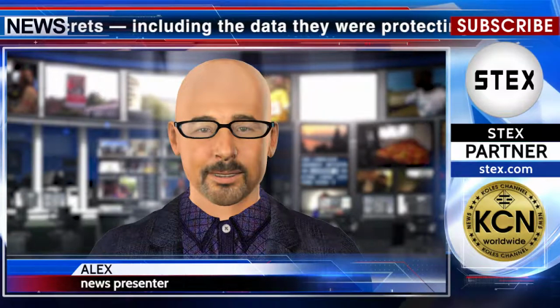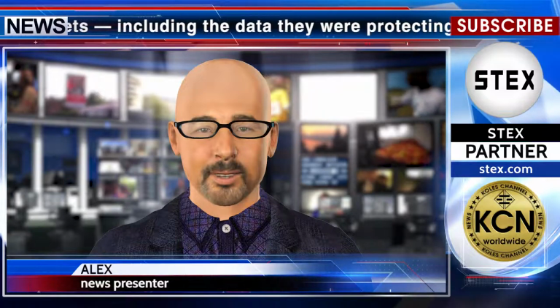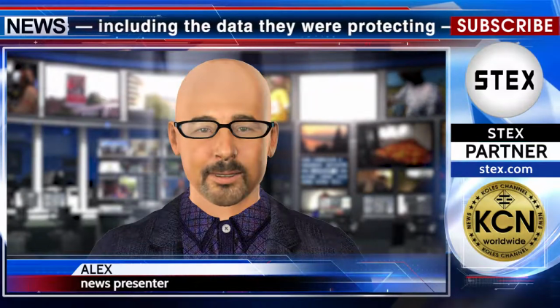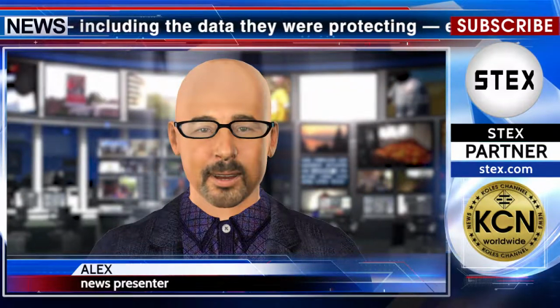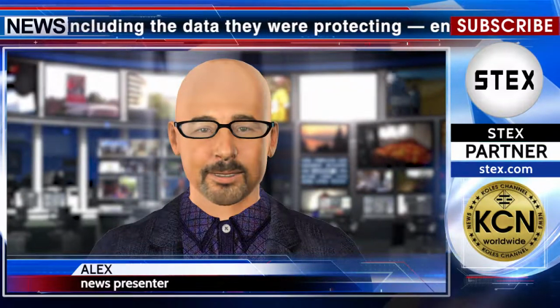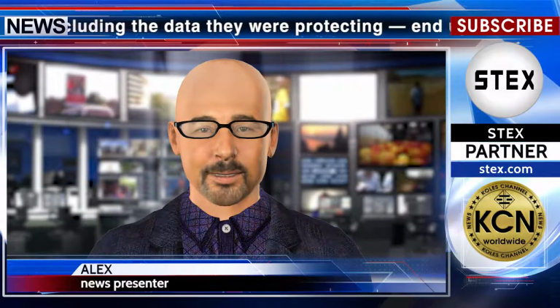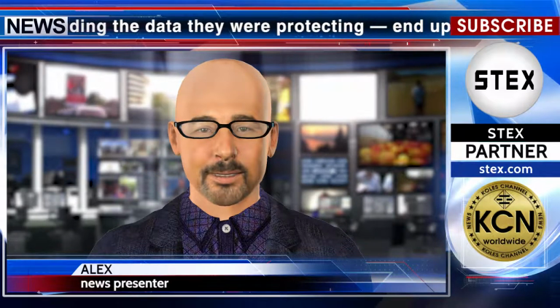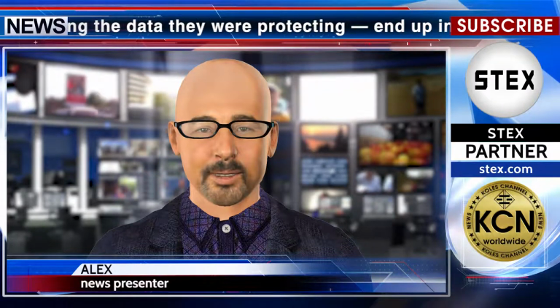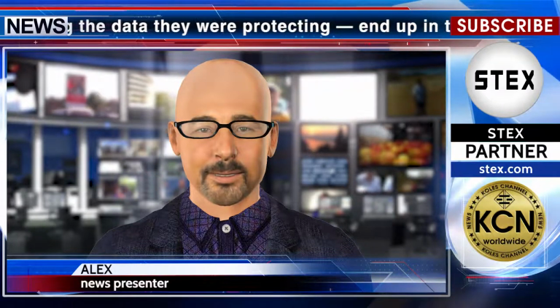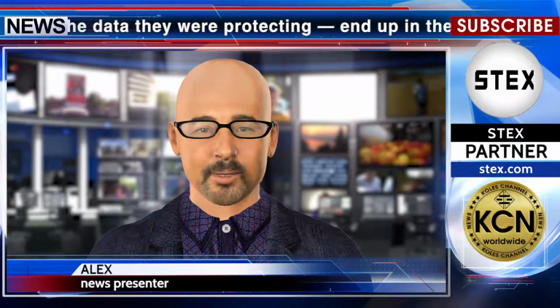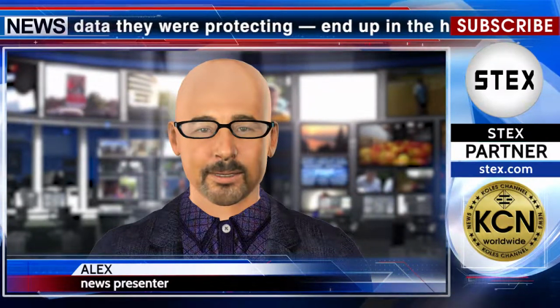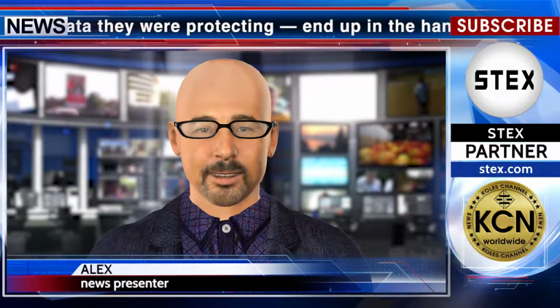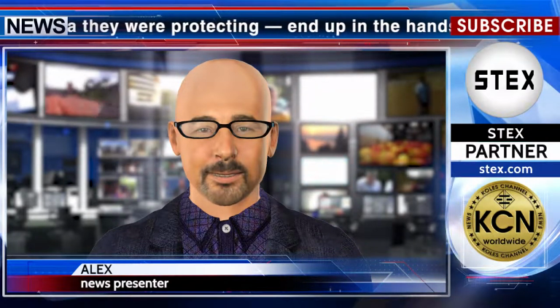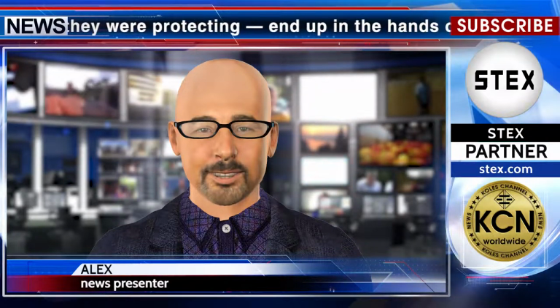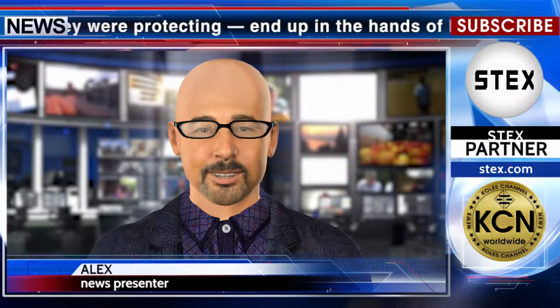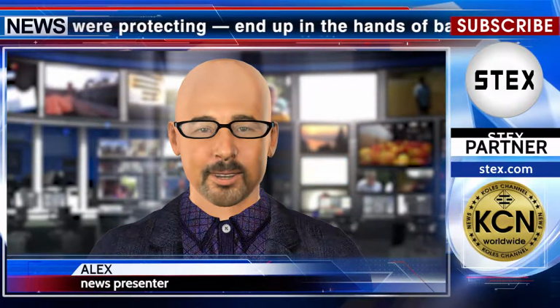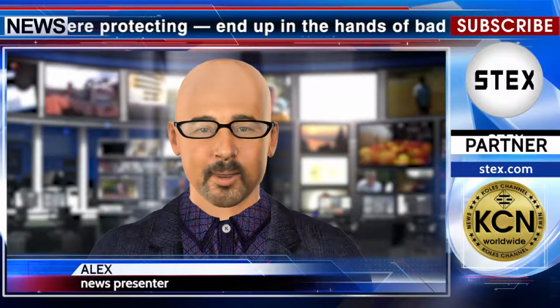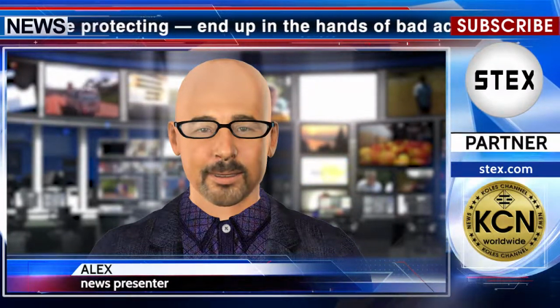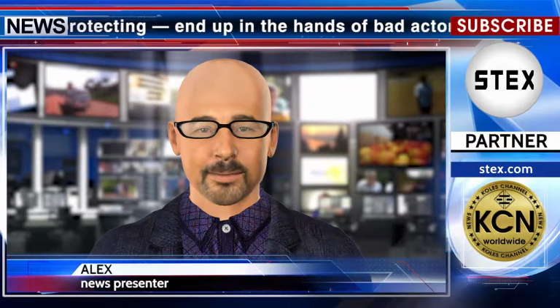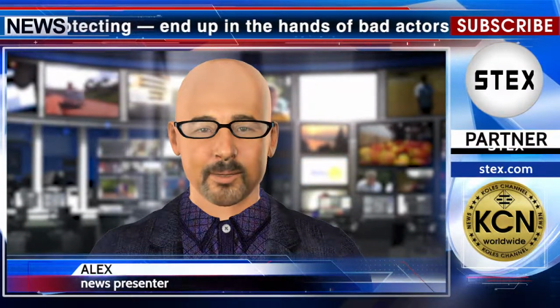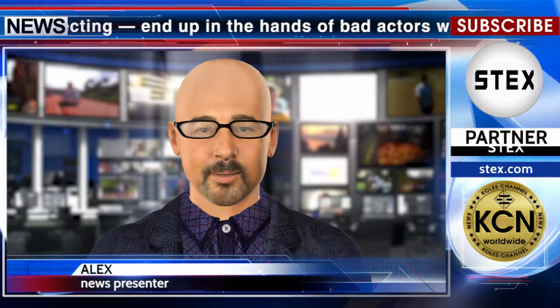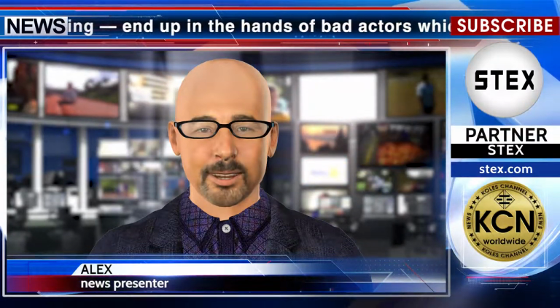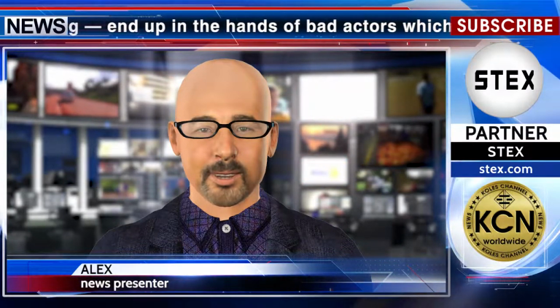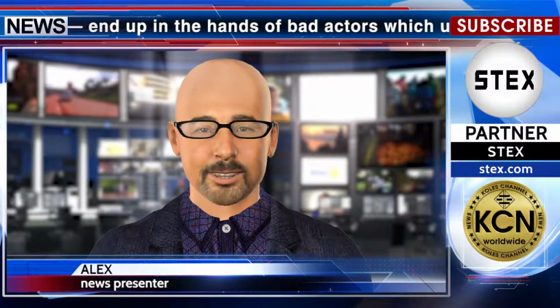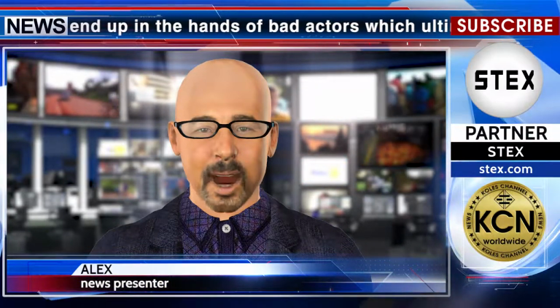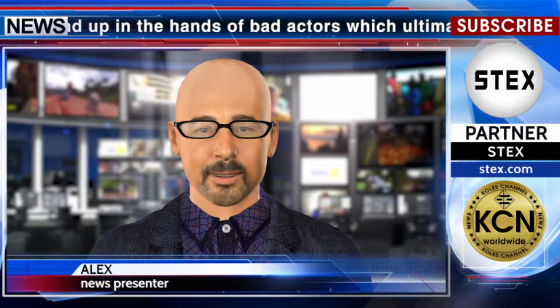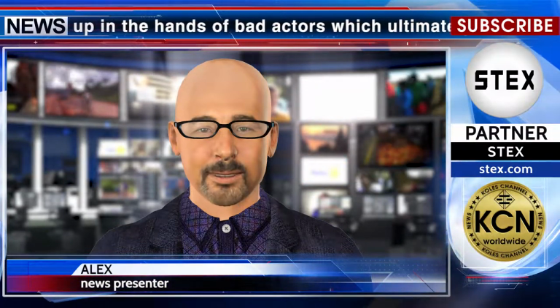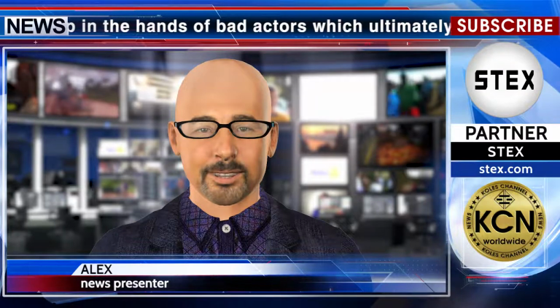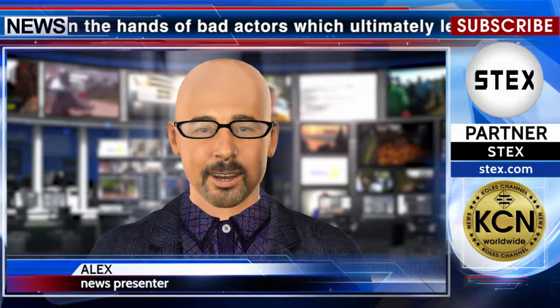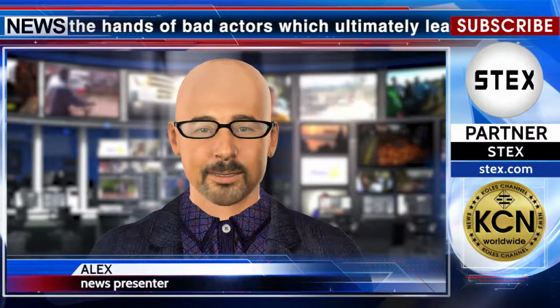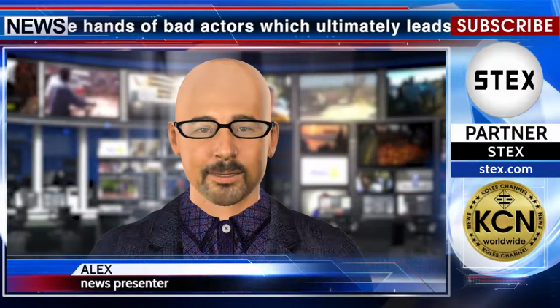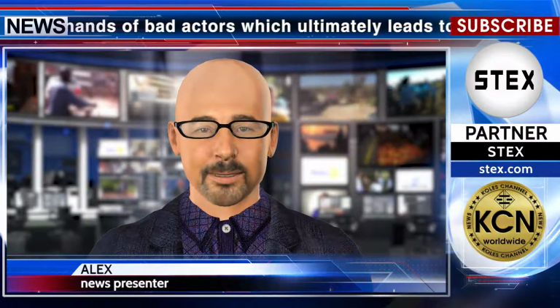Cointelegraph reports: be careful with your data. Stay with us. The news release partner is Stex.com.